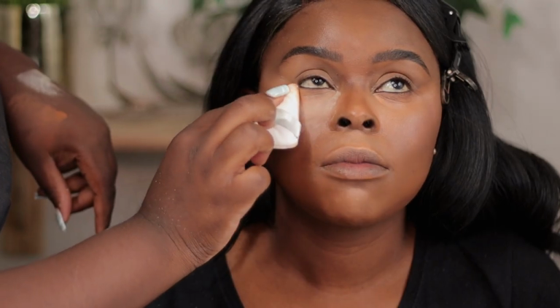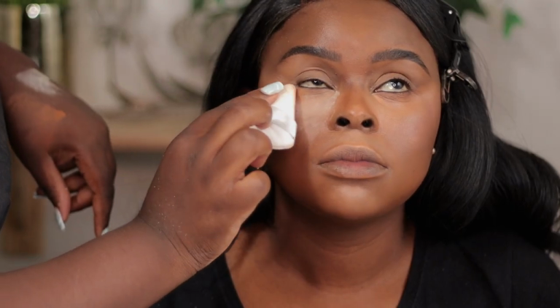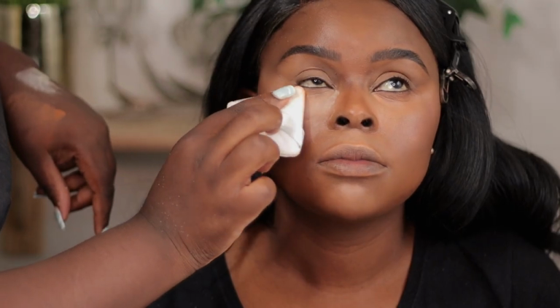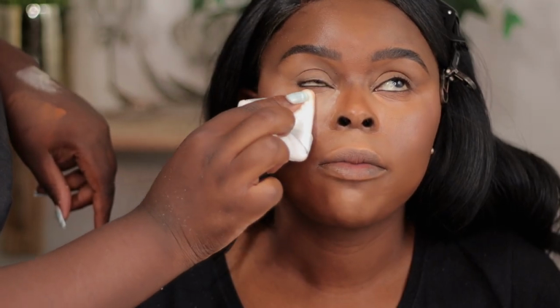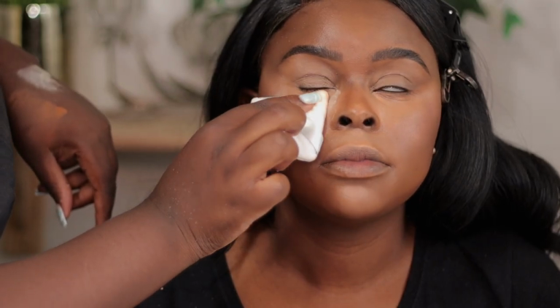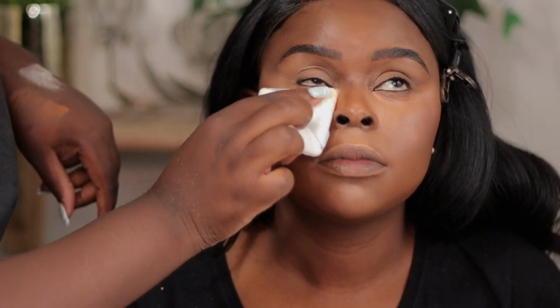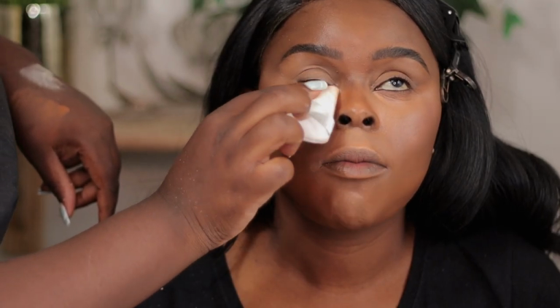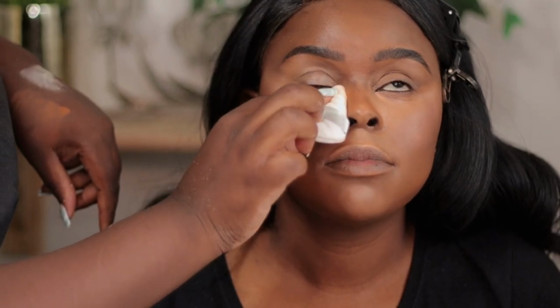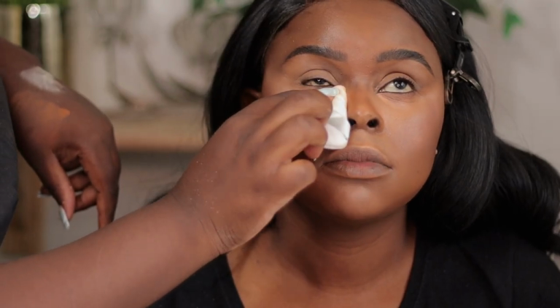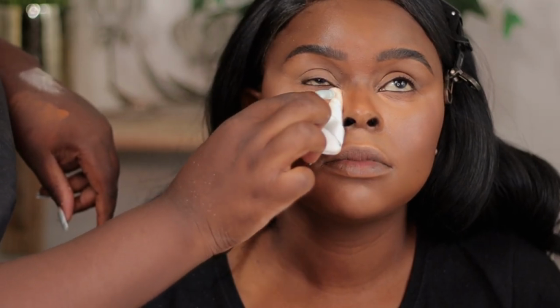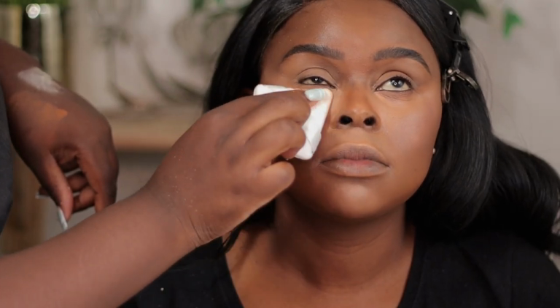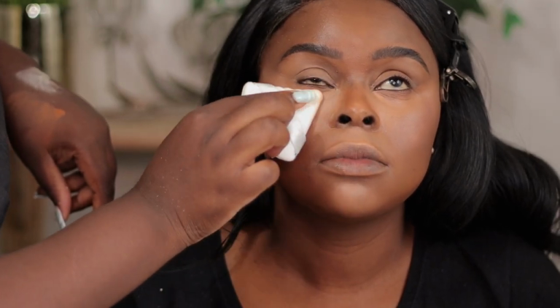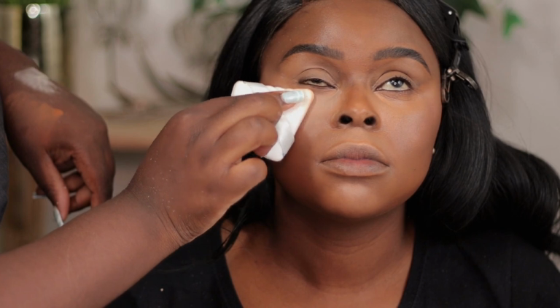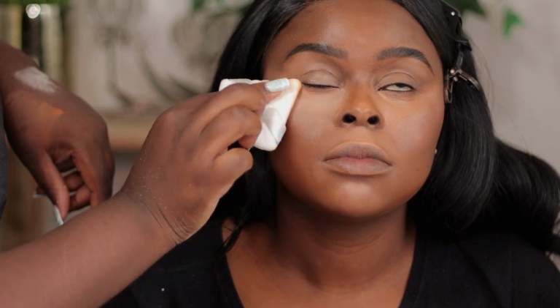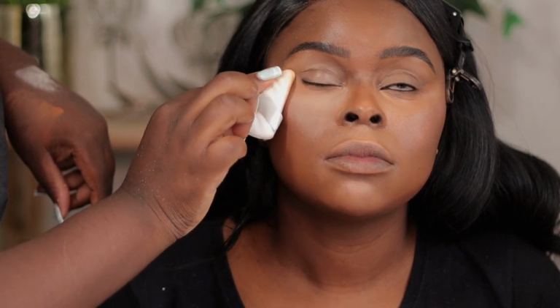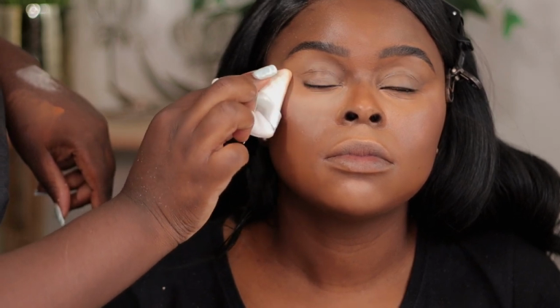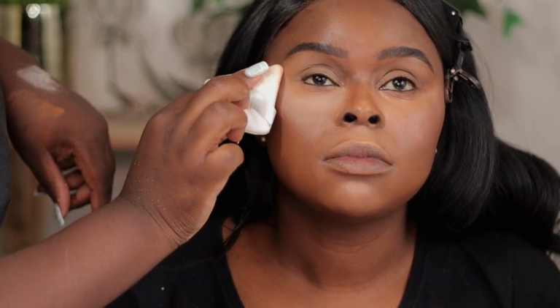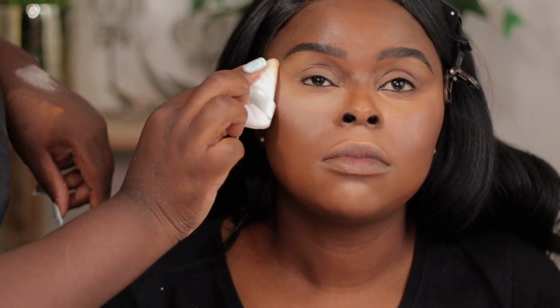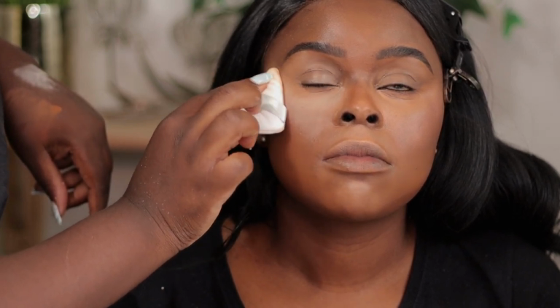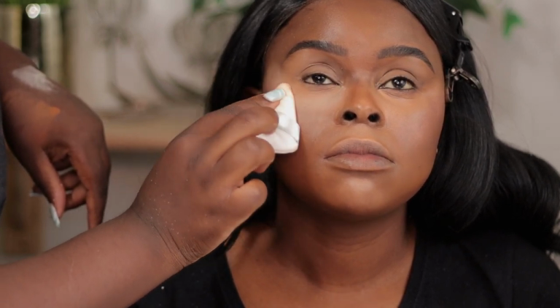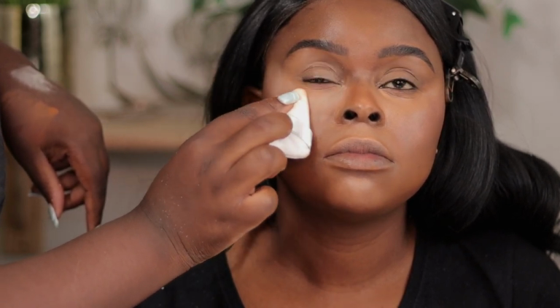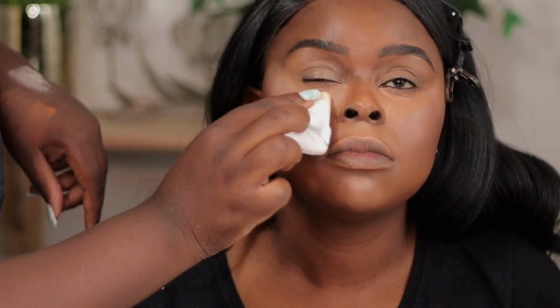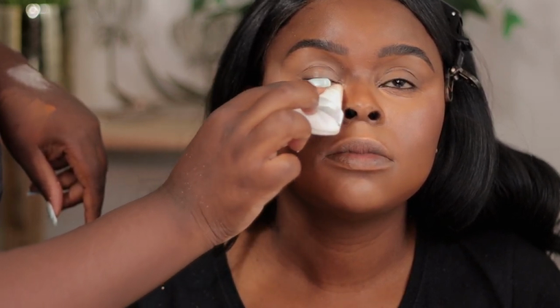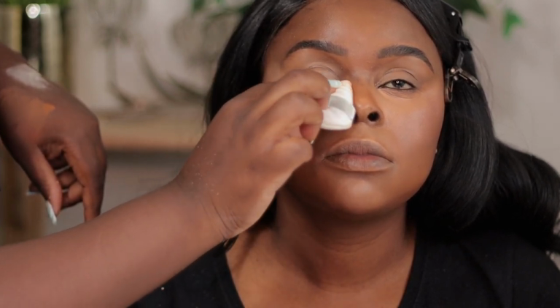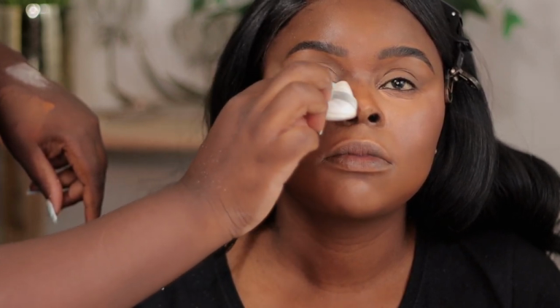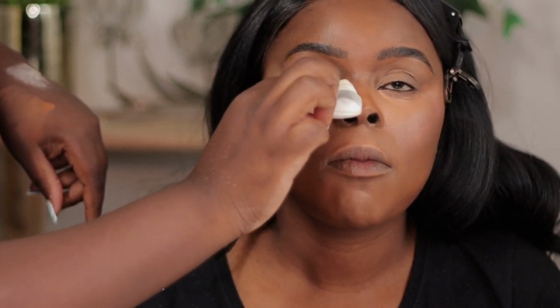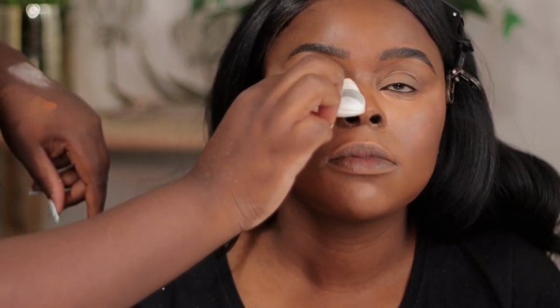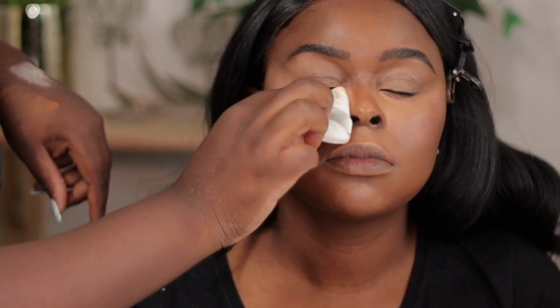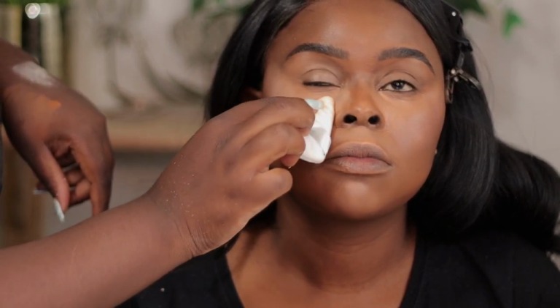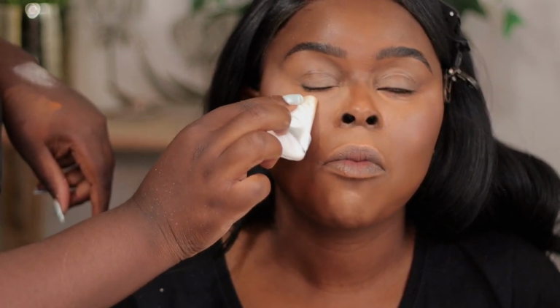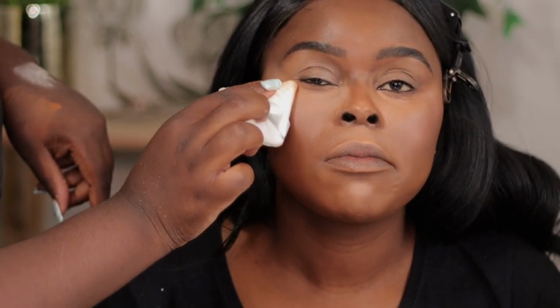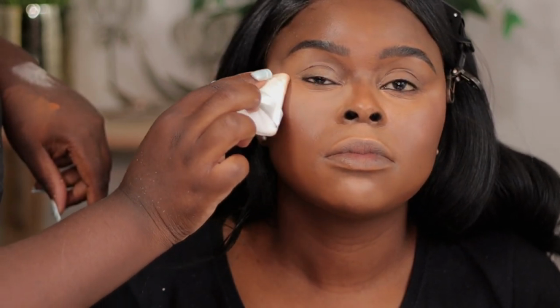I'm using the Banana Bread setting powder from Huda Beauty — I'm just setting that concealer all around.